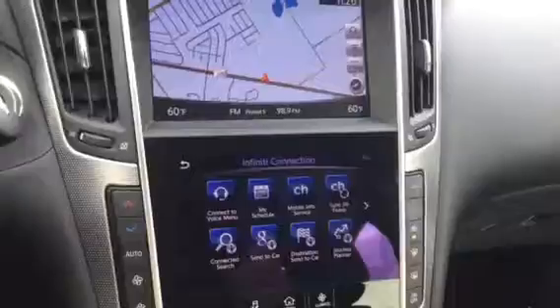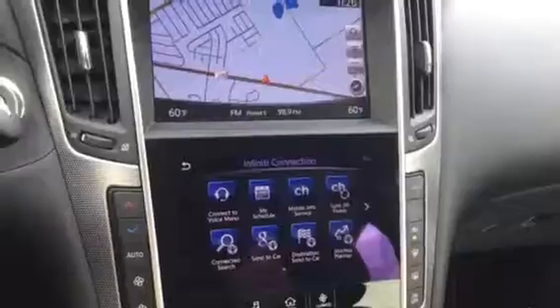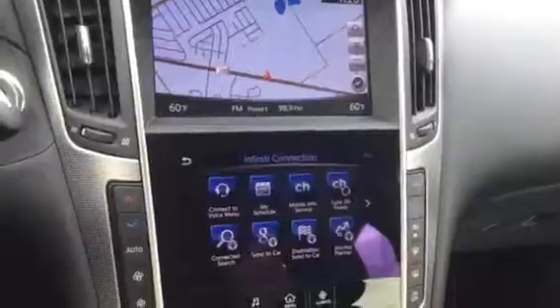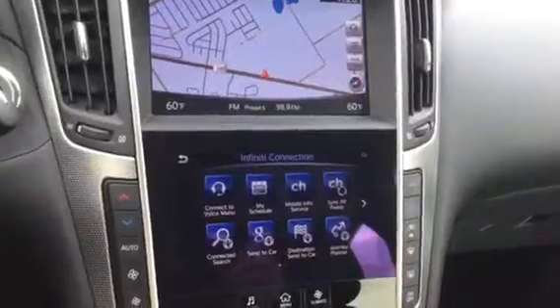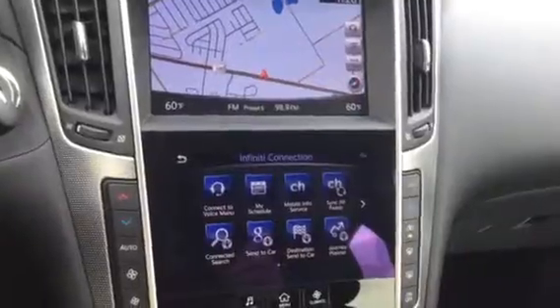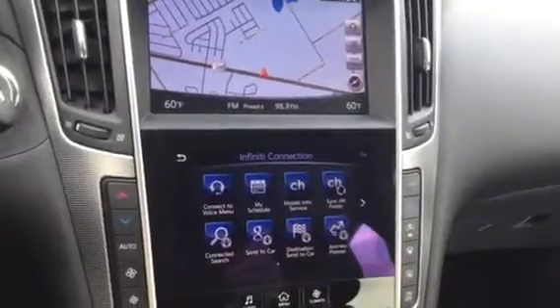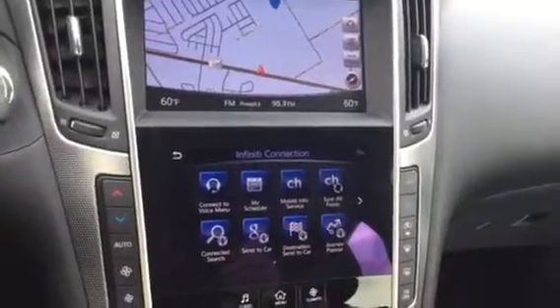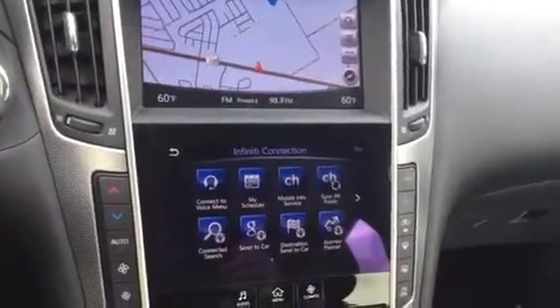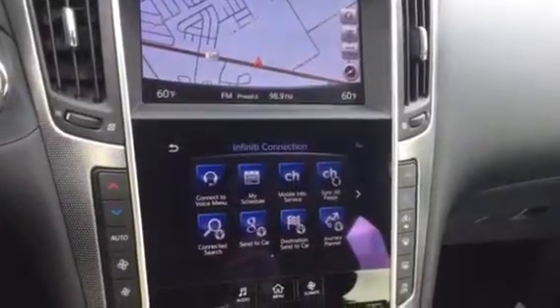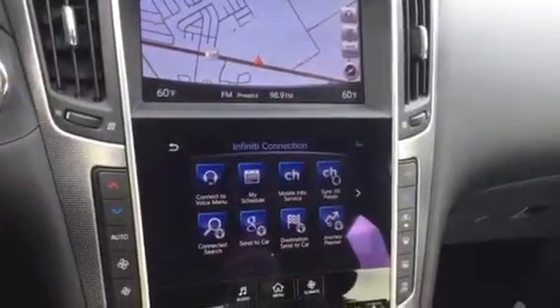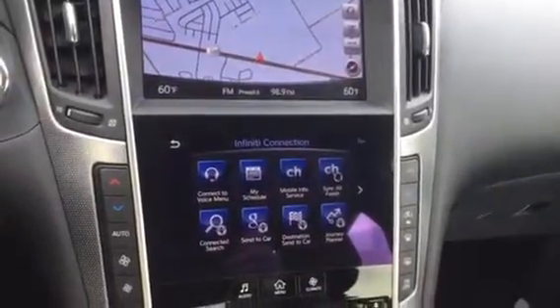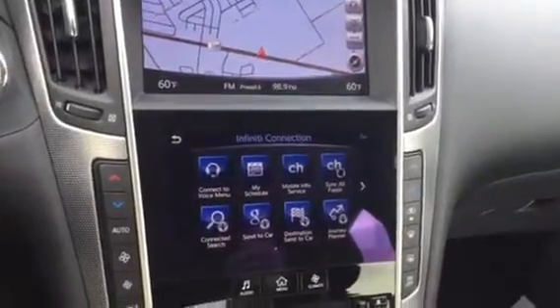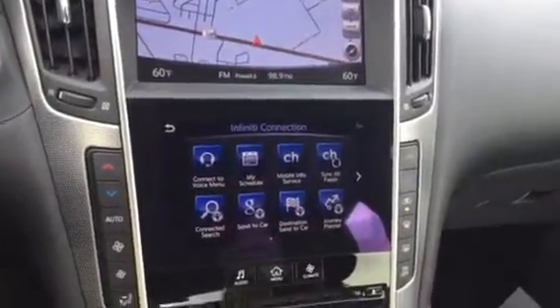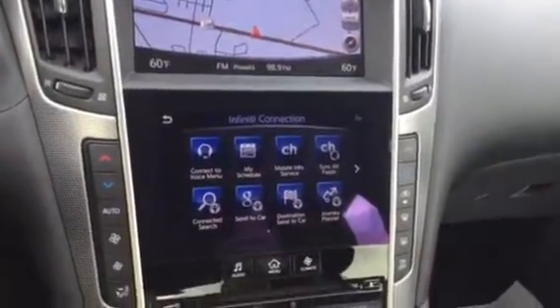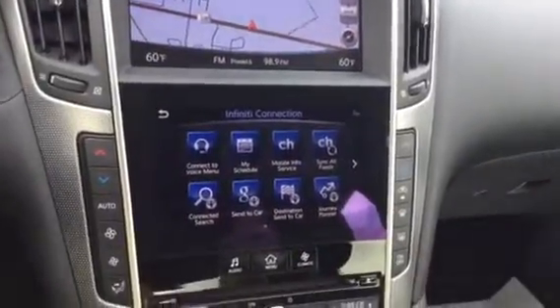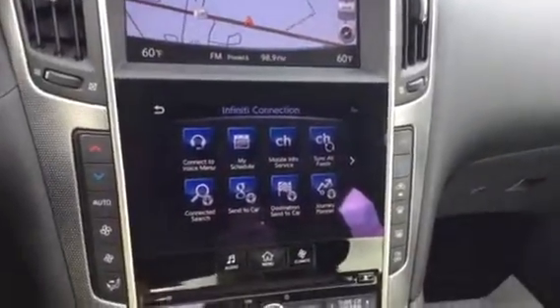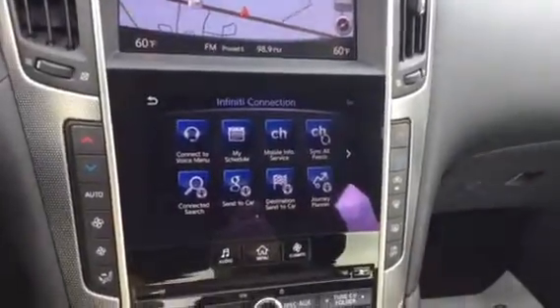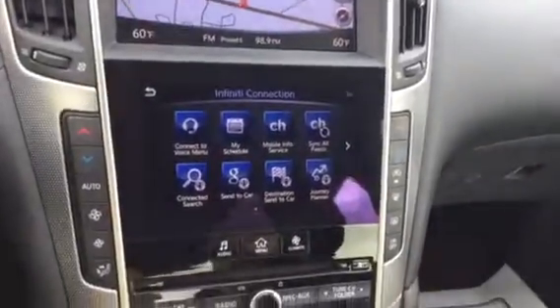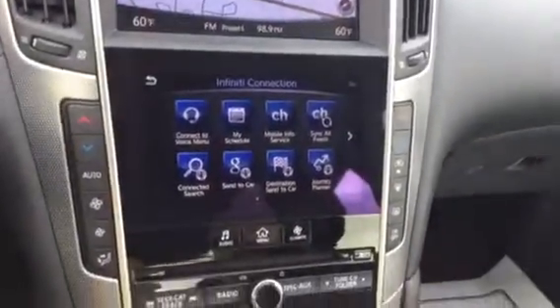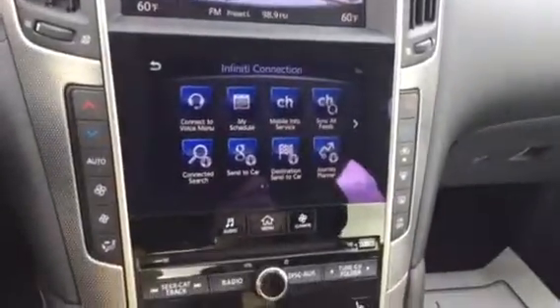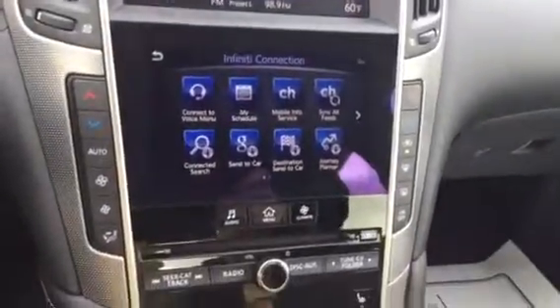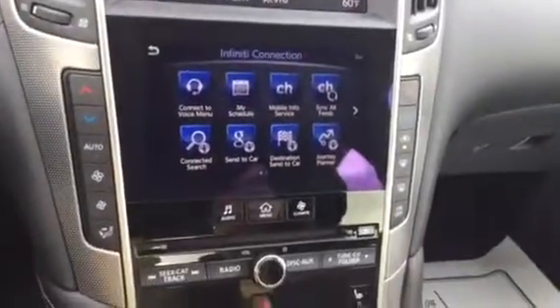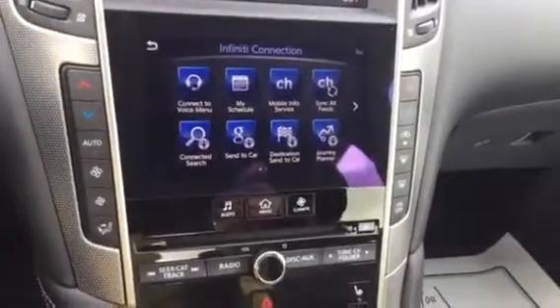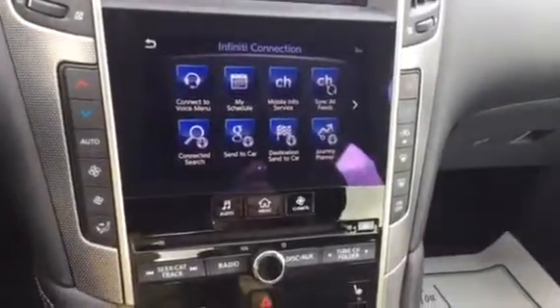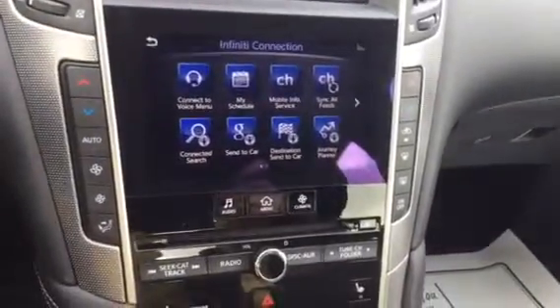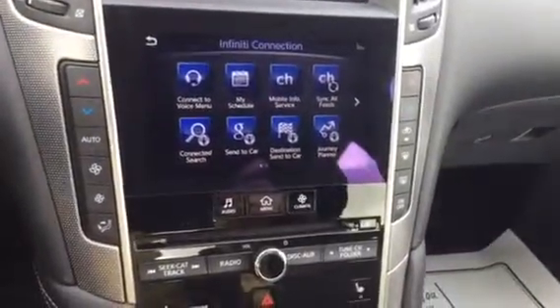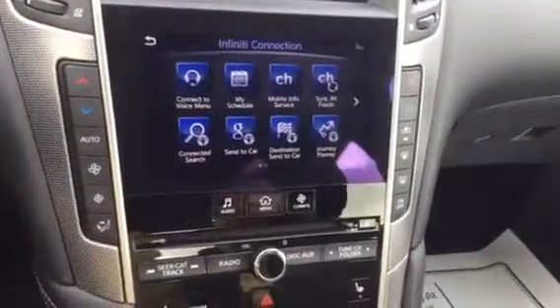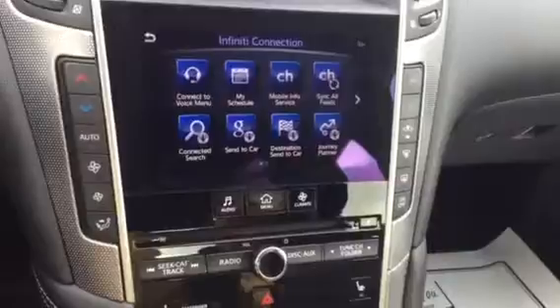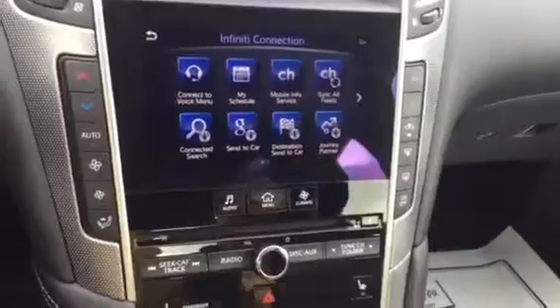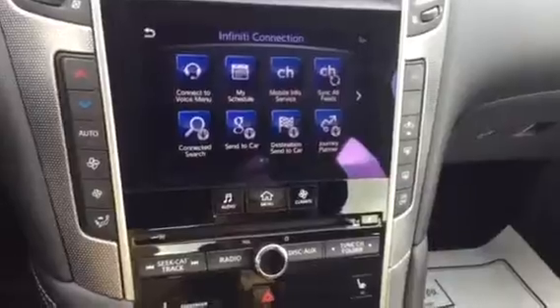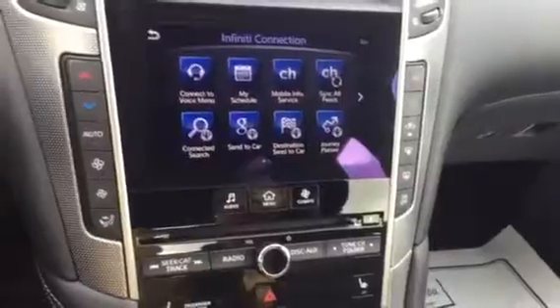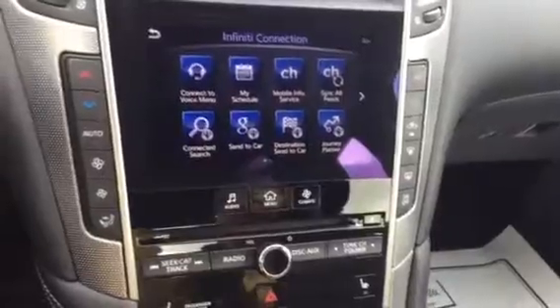Hey, how you doing? This is Scott Prince with Porsche of Ocala. I just wanted to do a video for you on this Infiniti Q50.